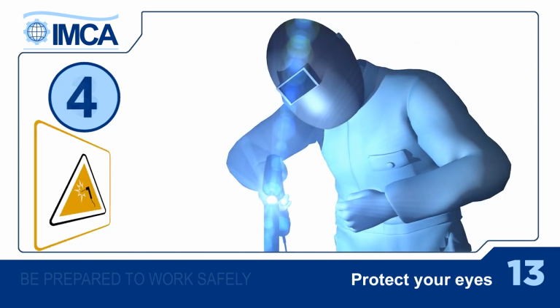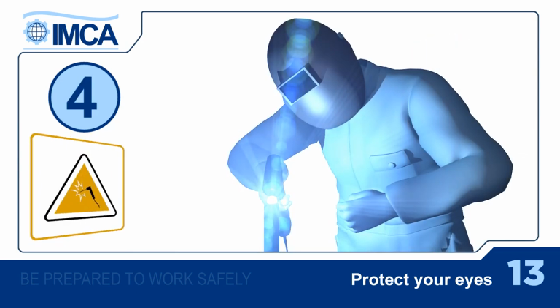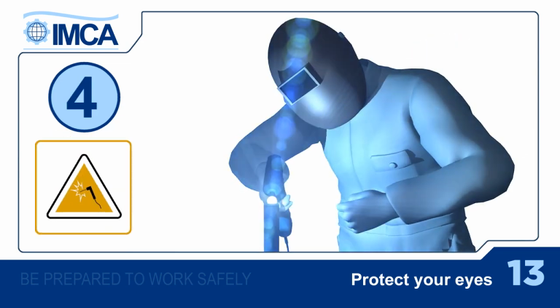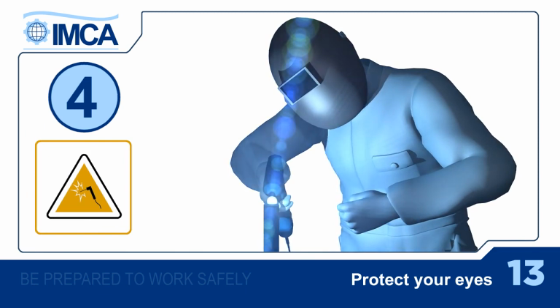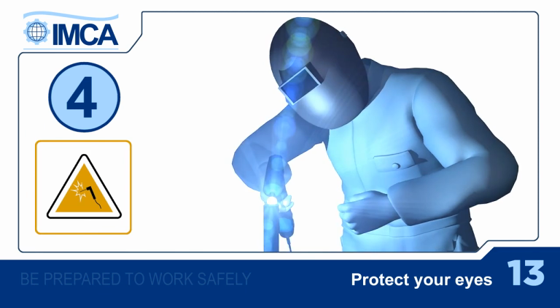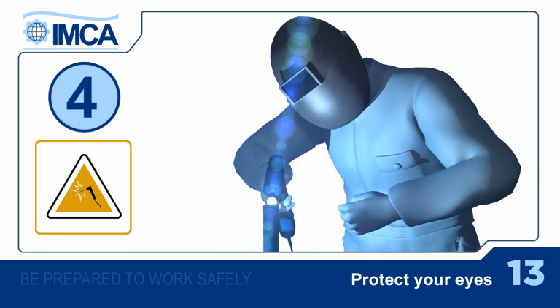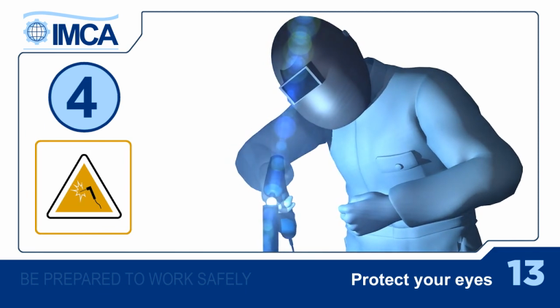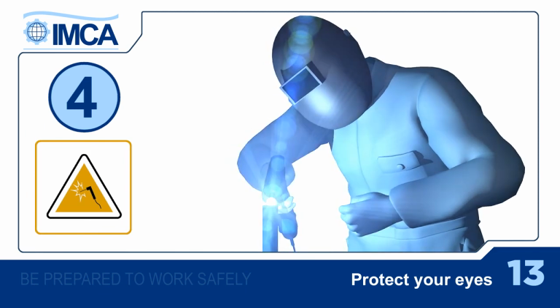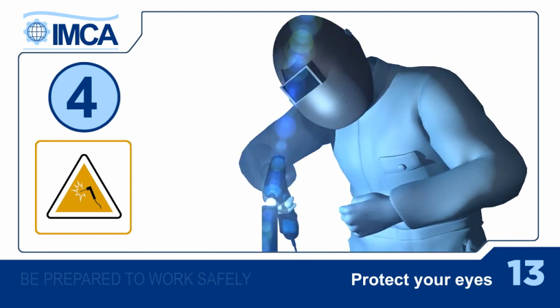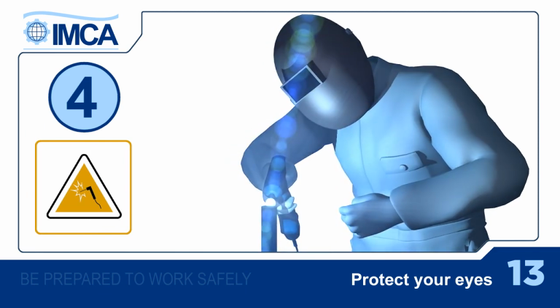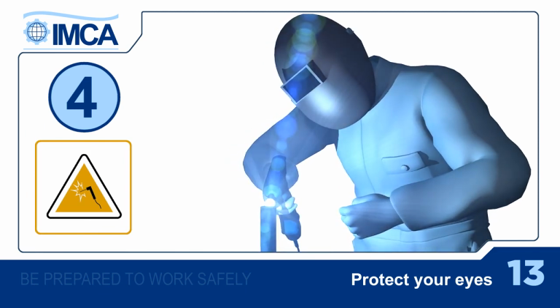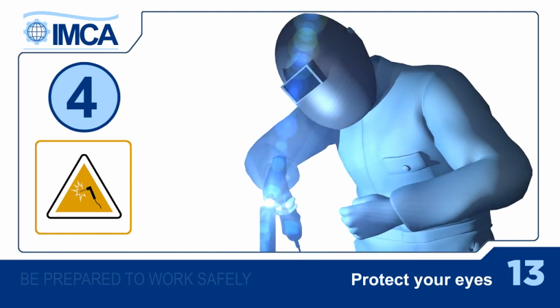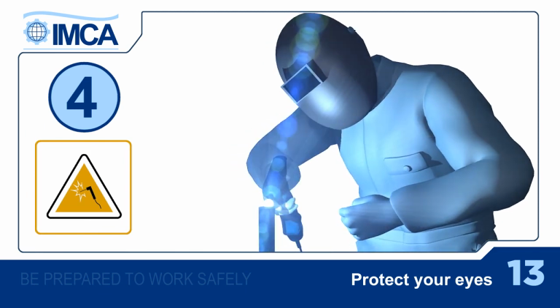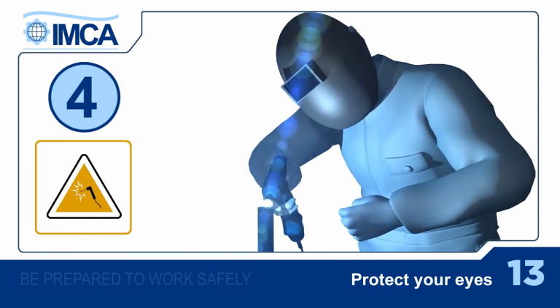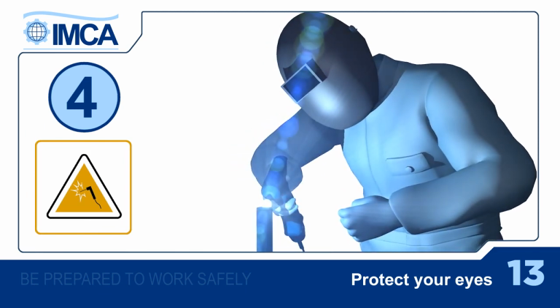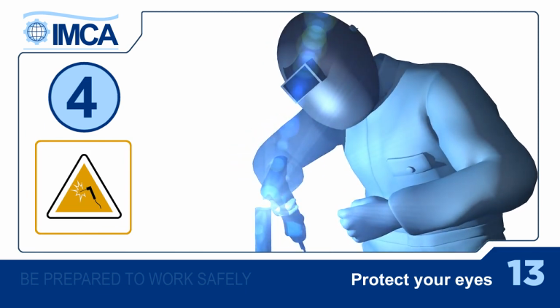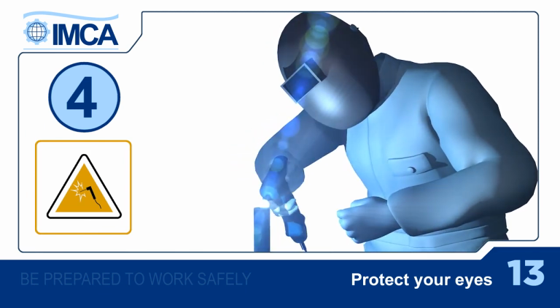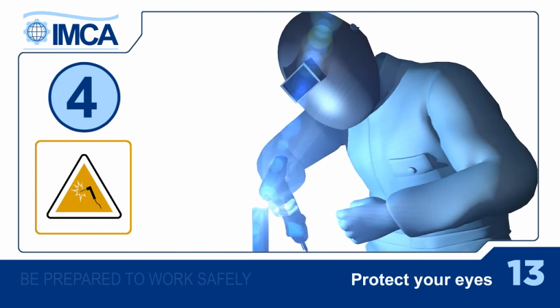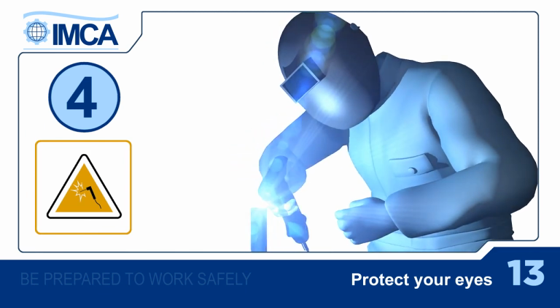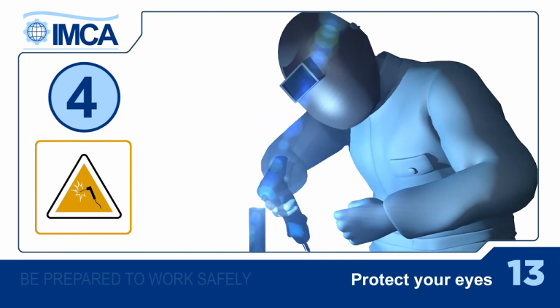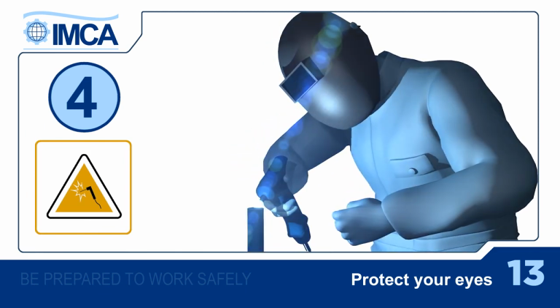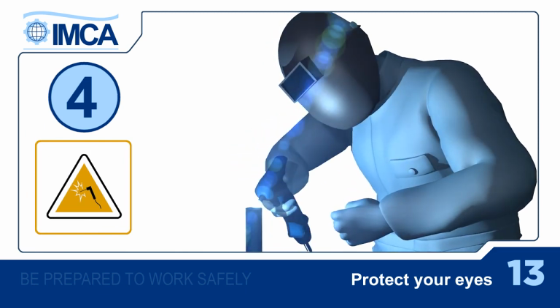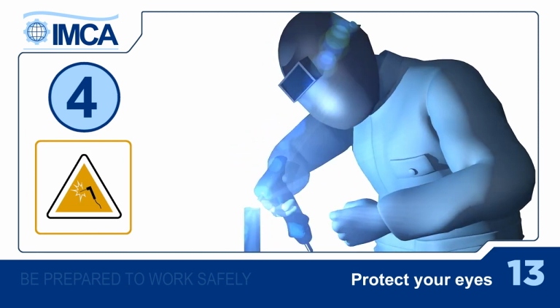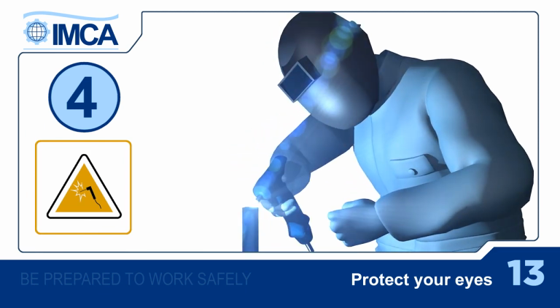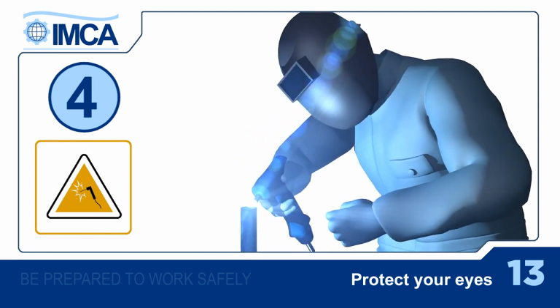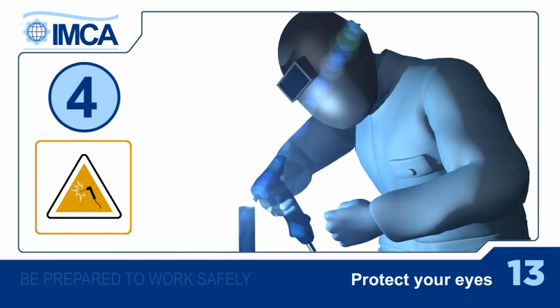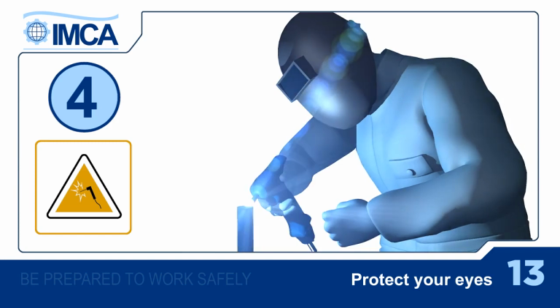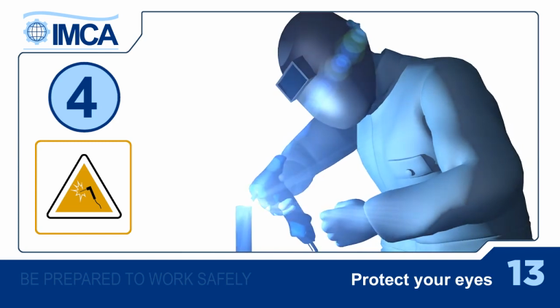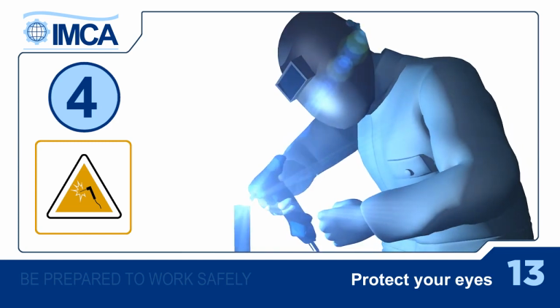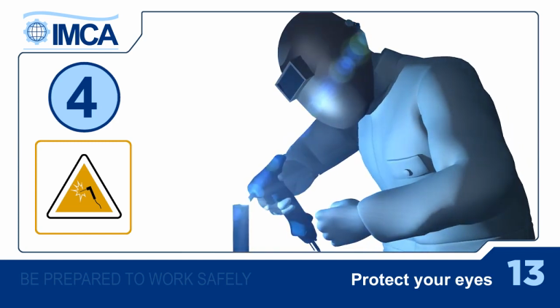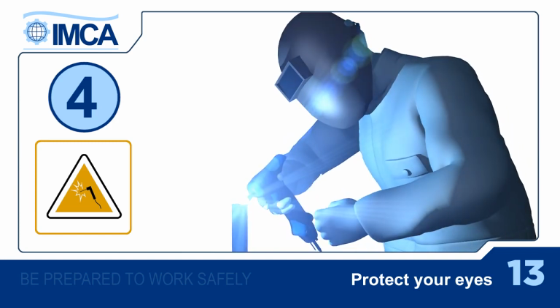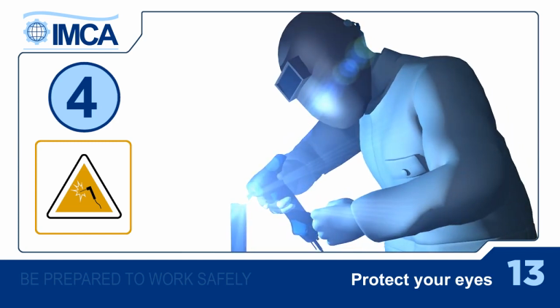And fourth, don't expose your eyes to radiation such as welder's flash, lasers or excessive heat.